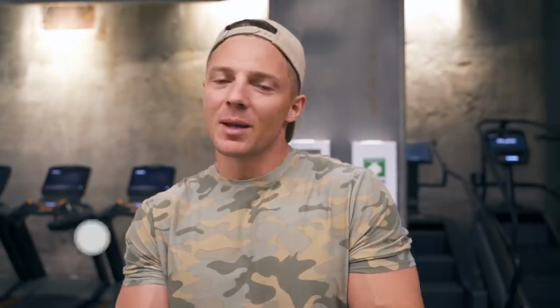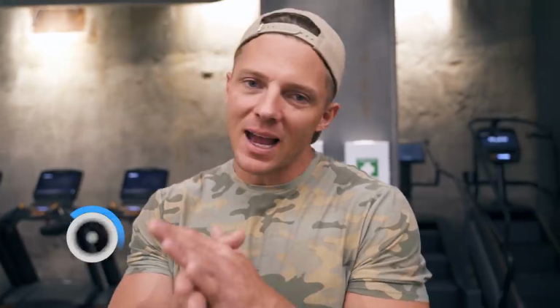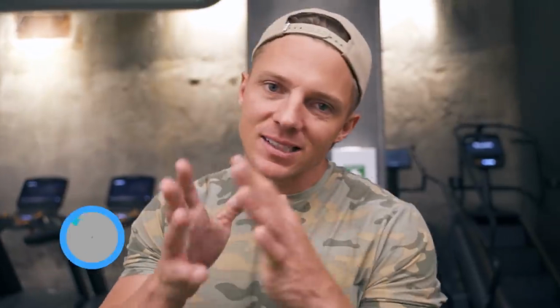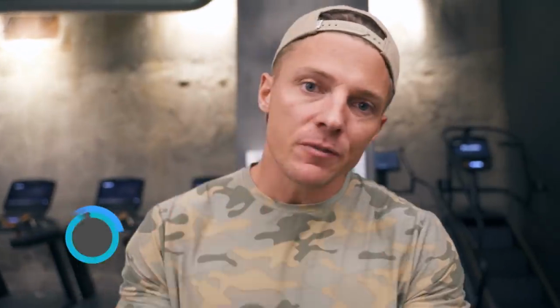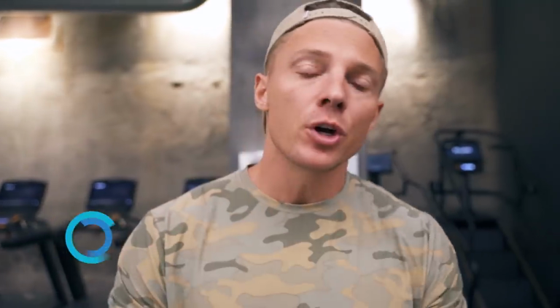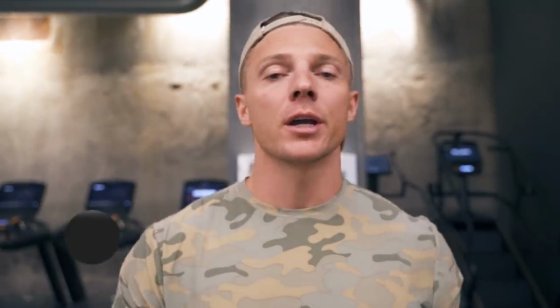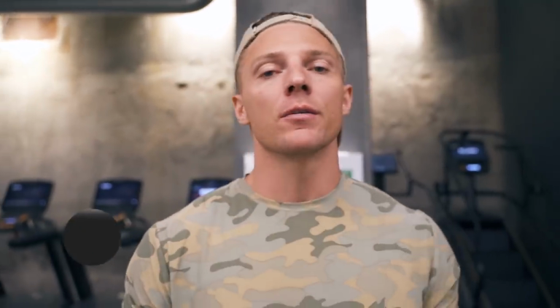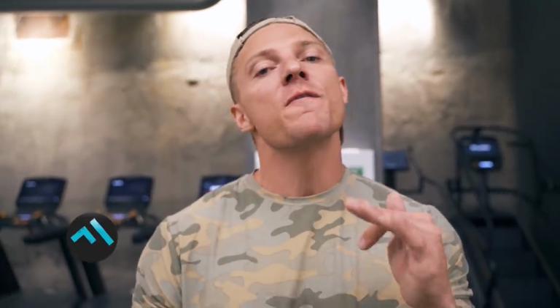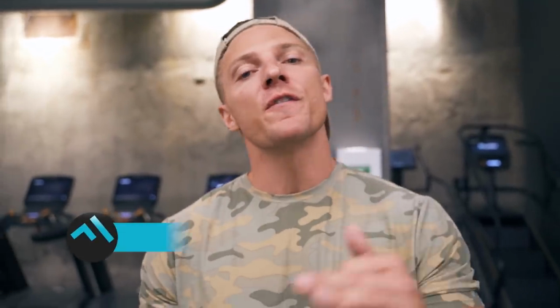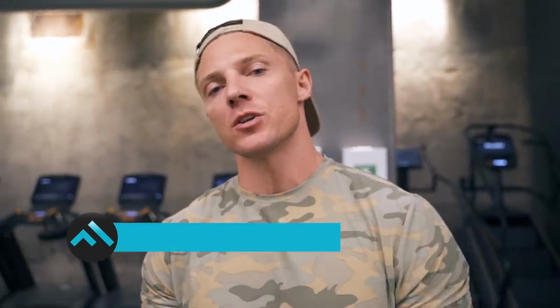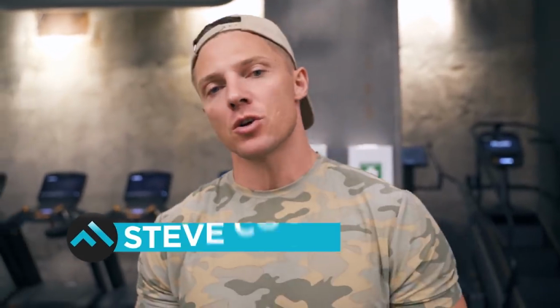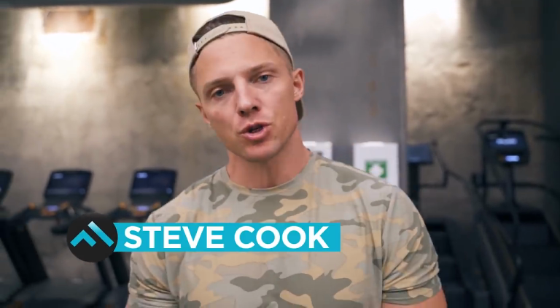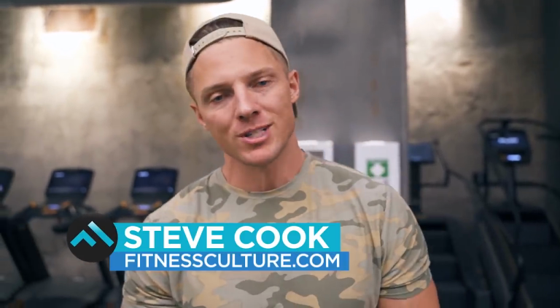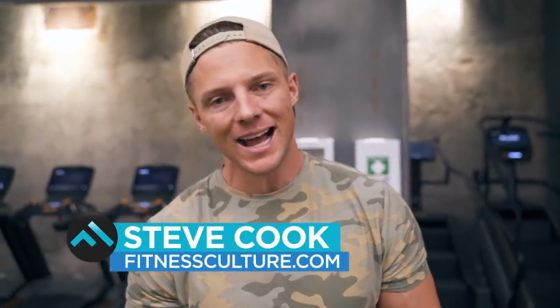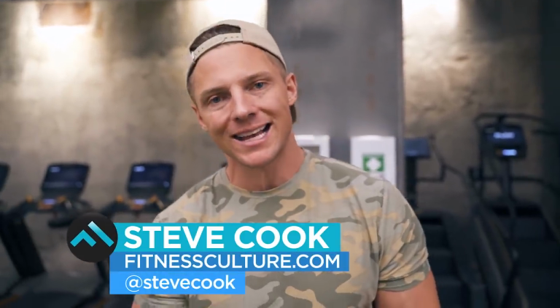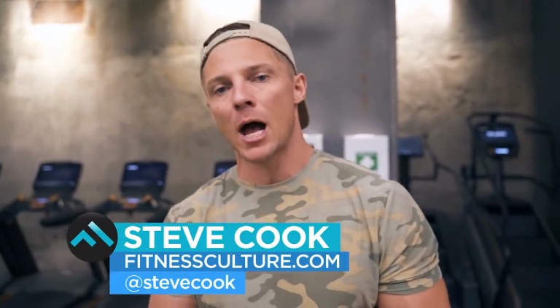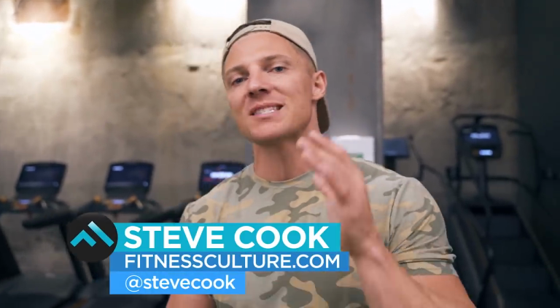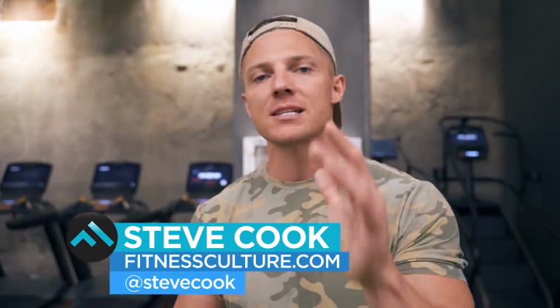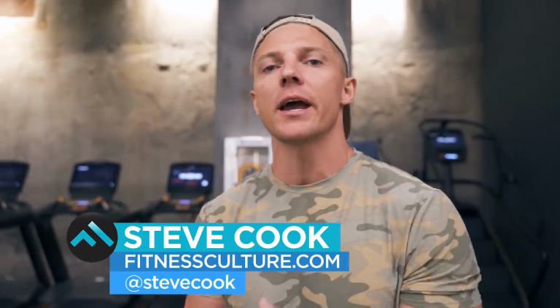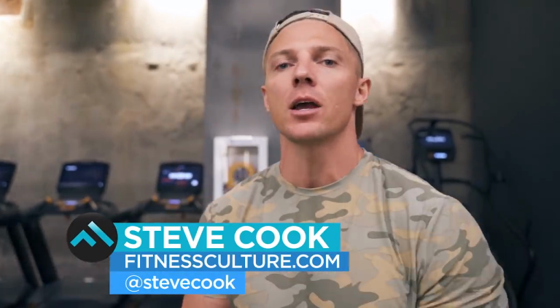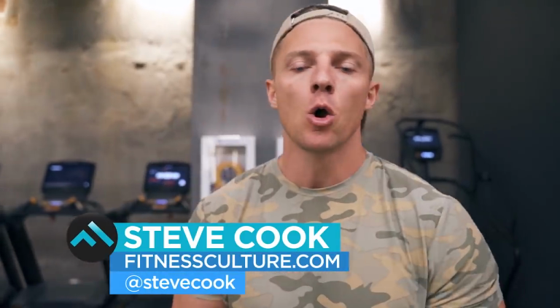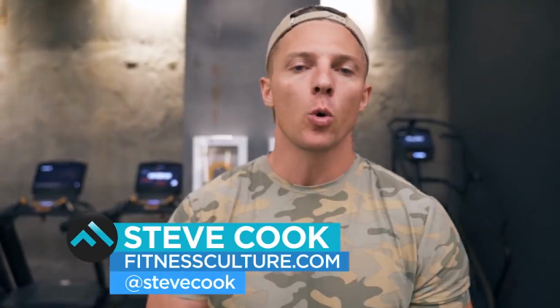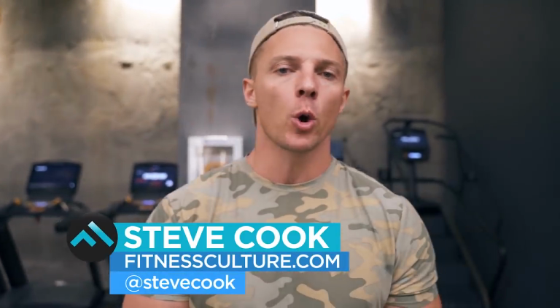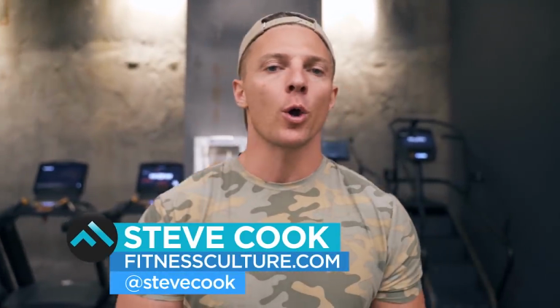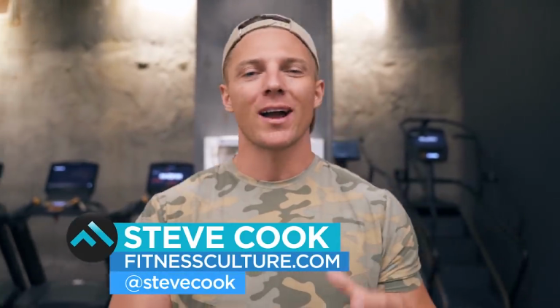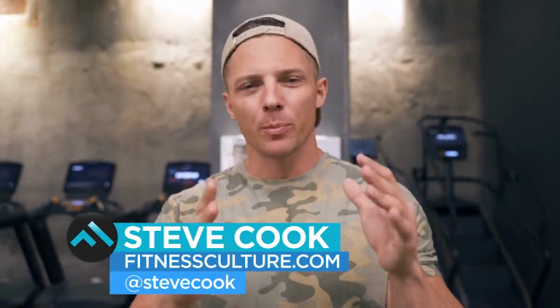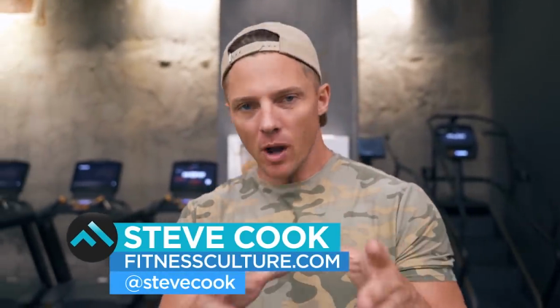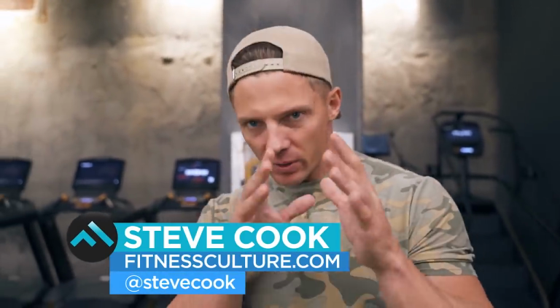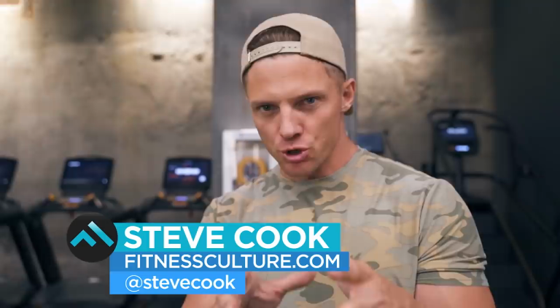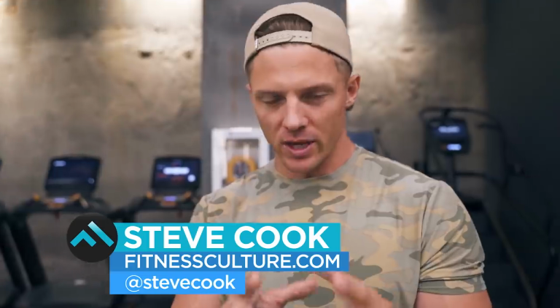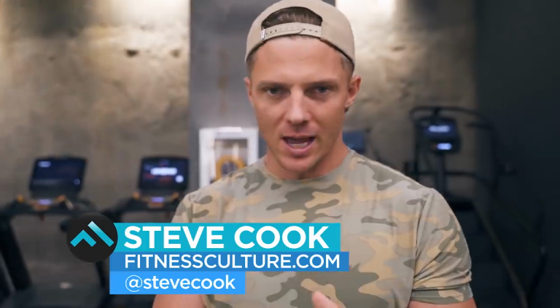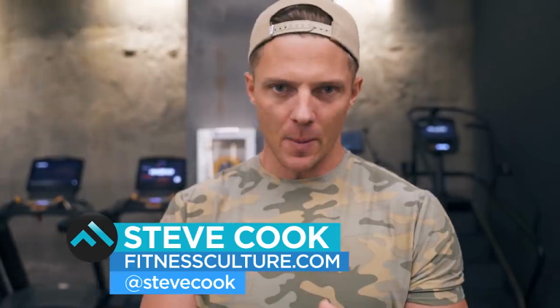What's up guys? Steve Cook here from fitnessculture.com. Today we're going over how to properly train the abs.